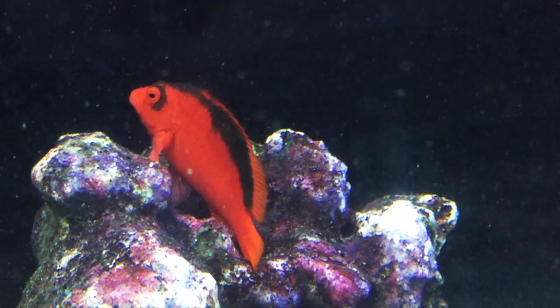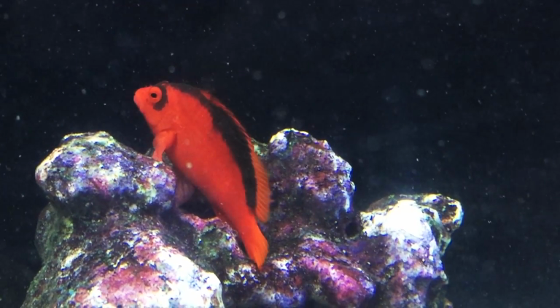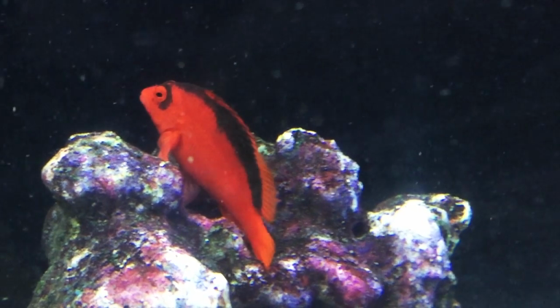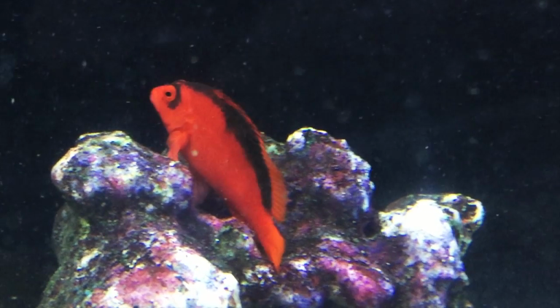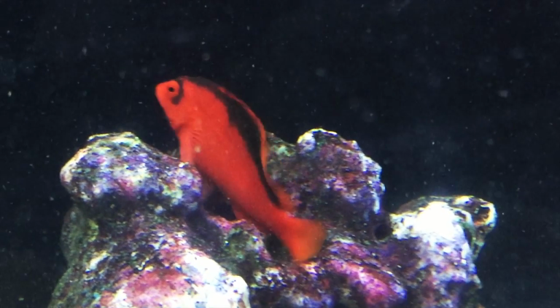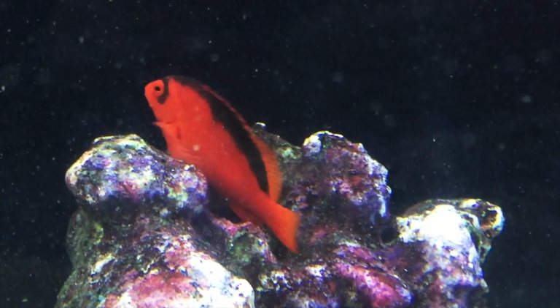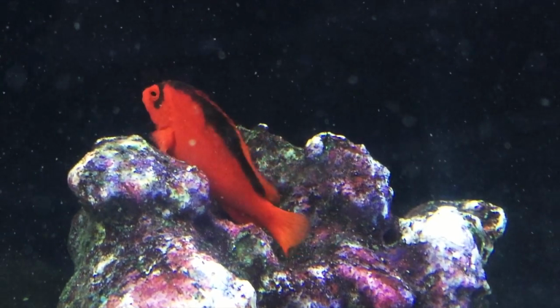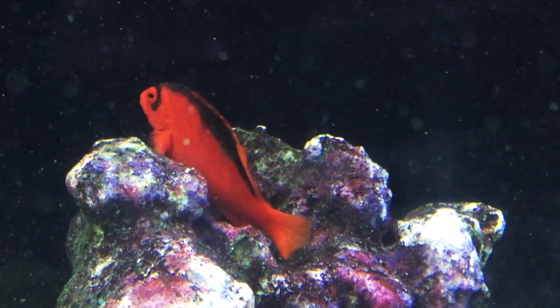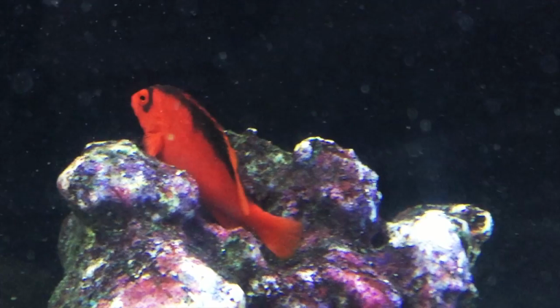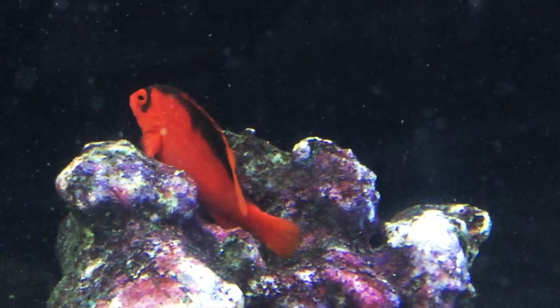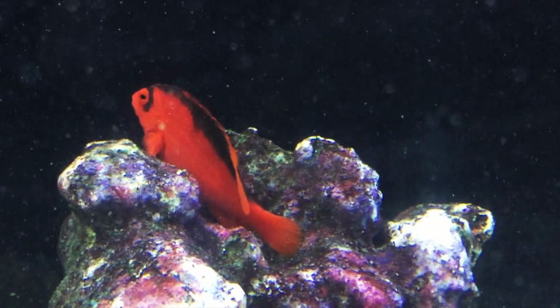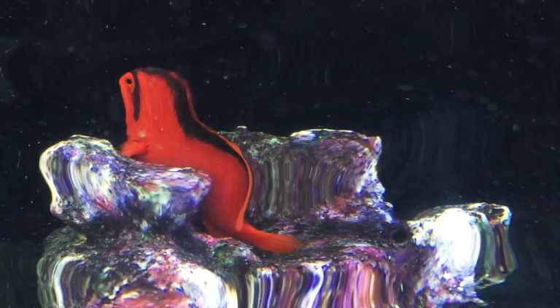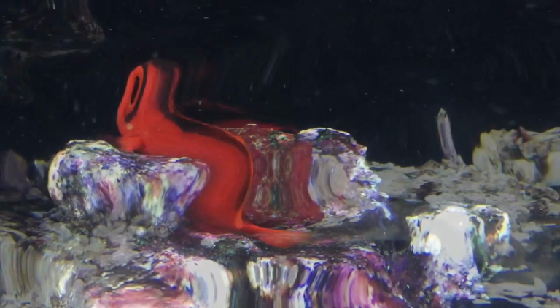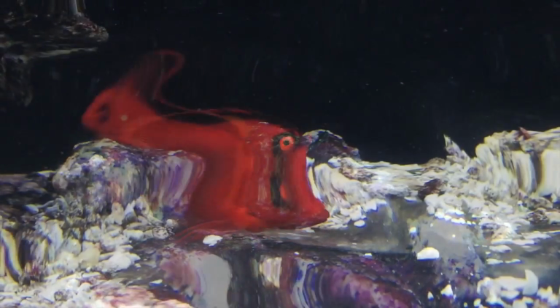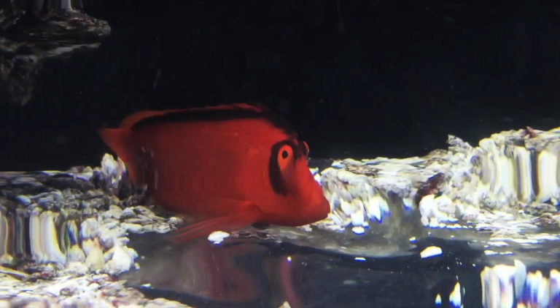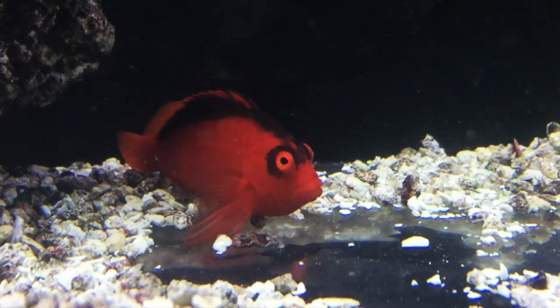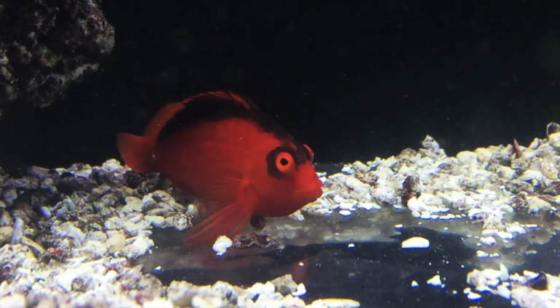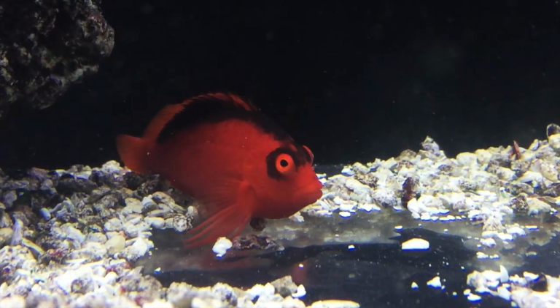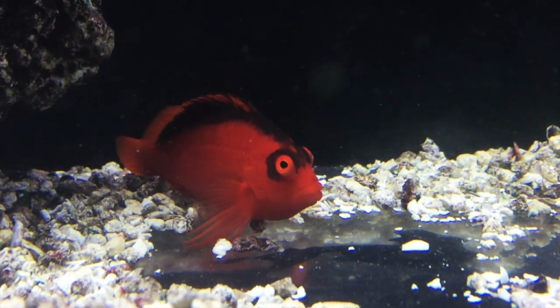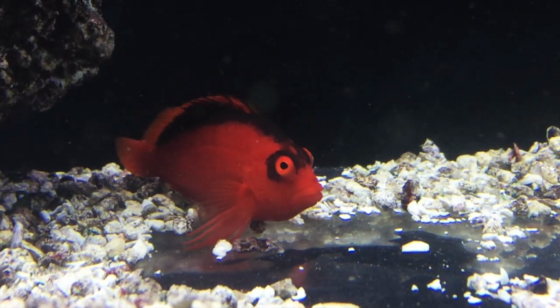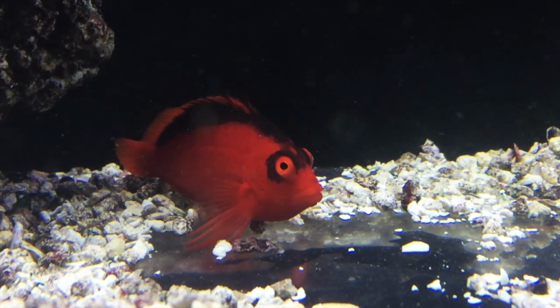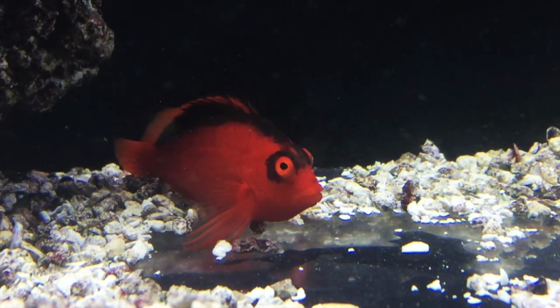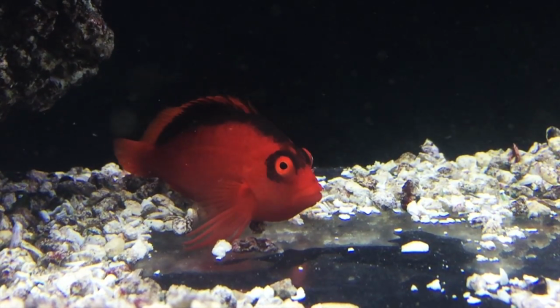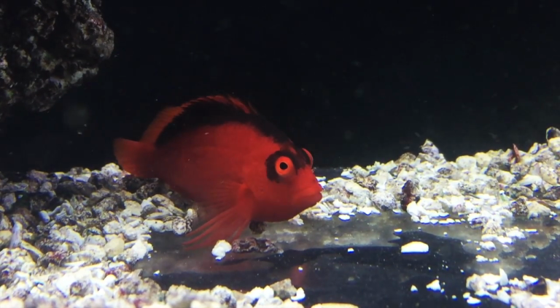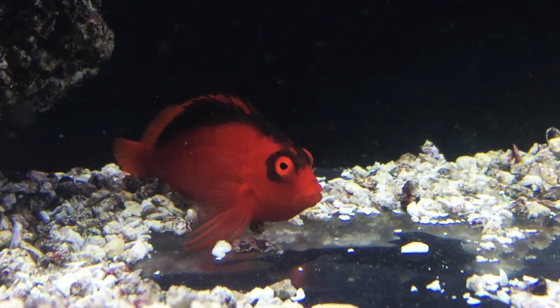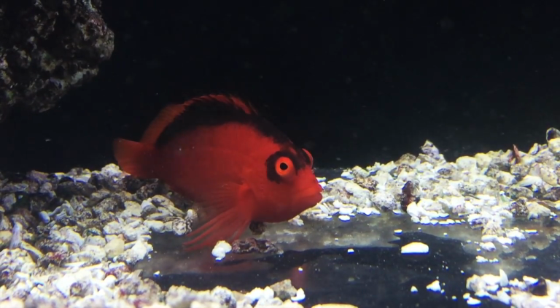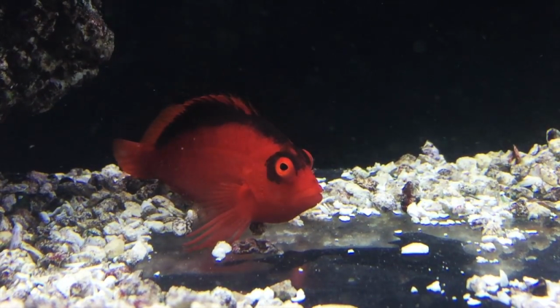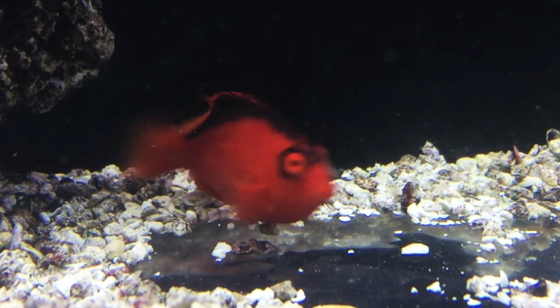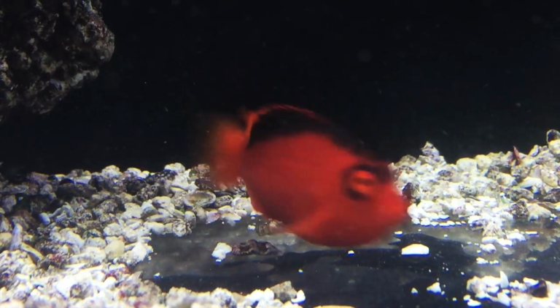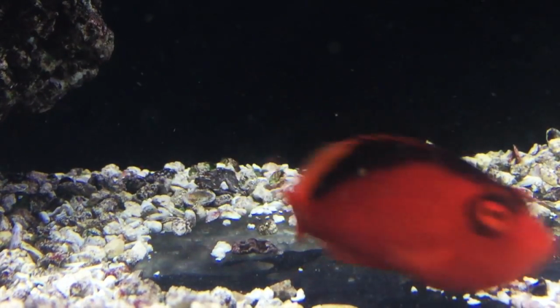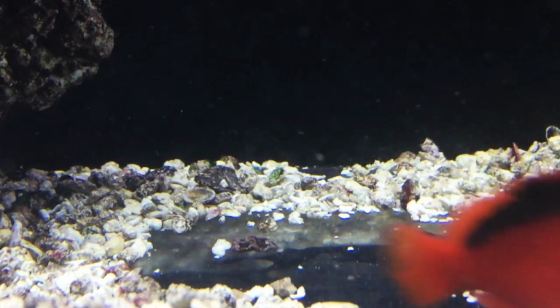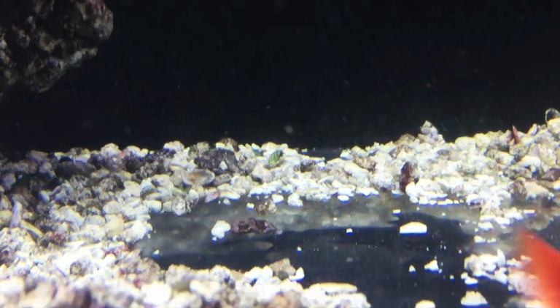I really like the flame hawk fish. It has a lot of color, personality, and to me it has this amusing look — like he's always up to something.